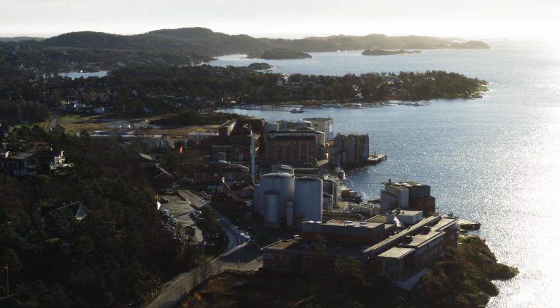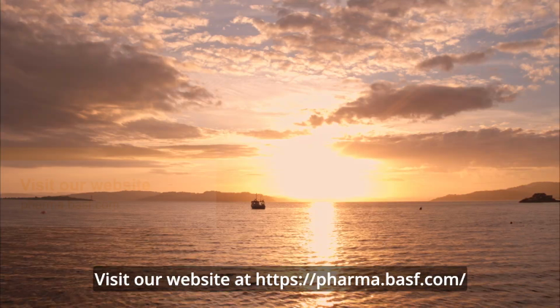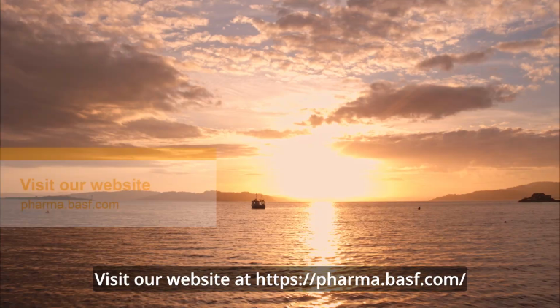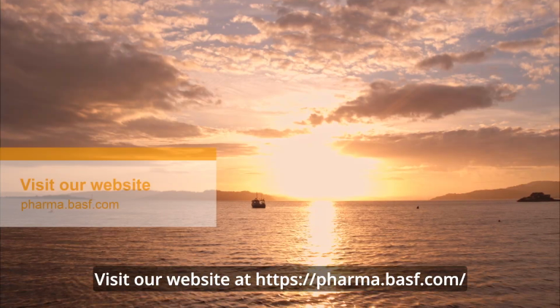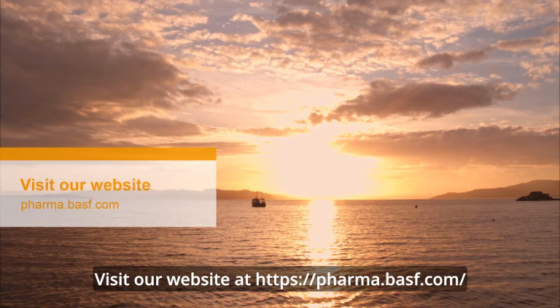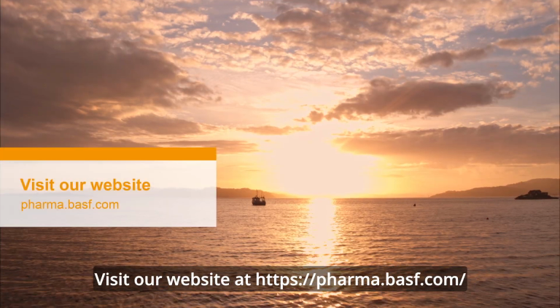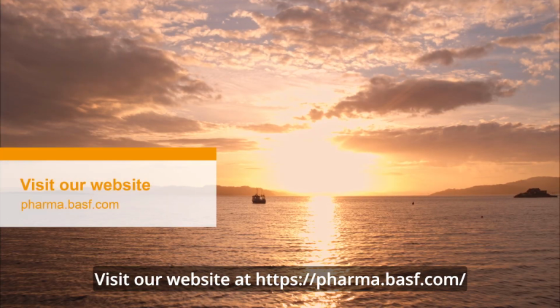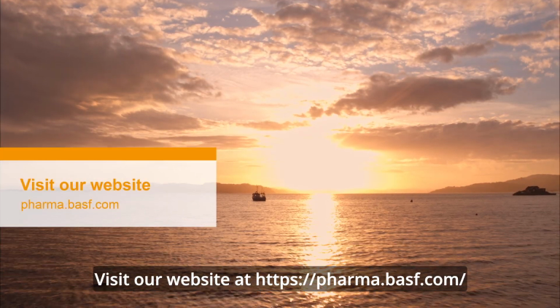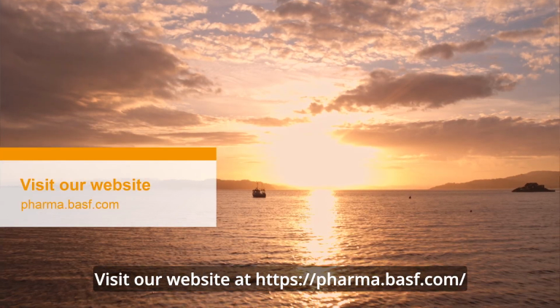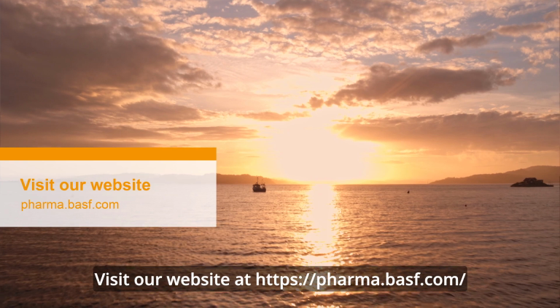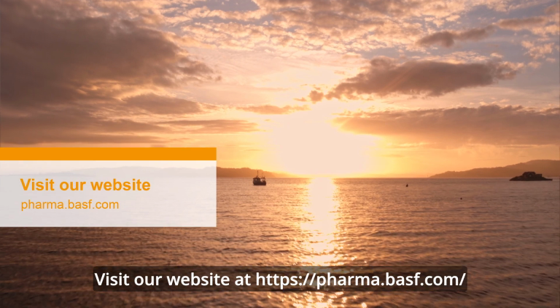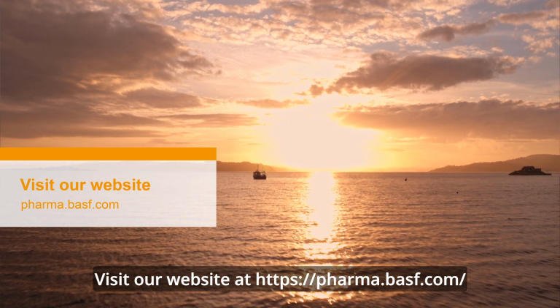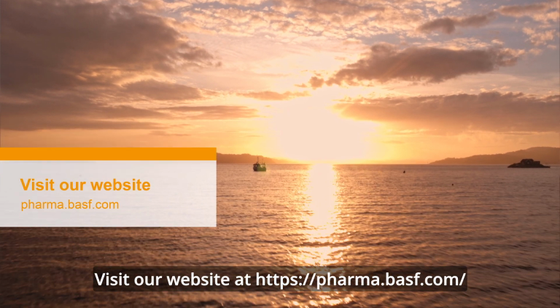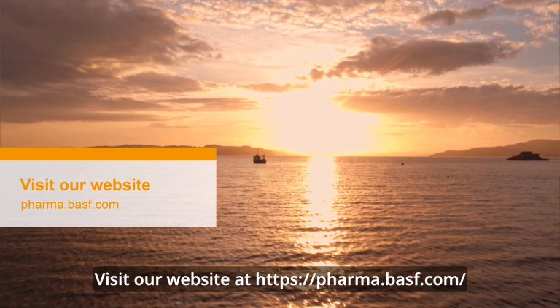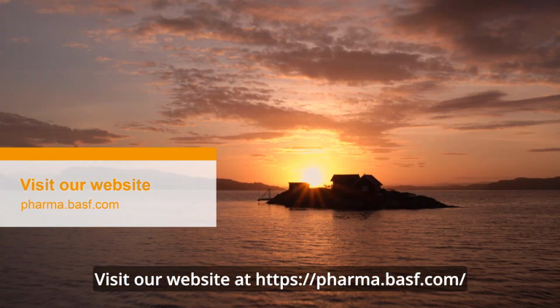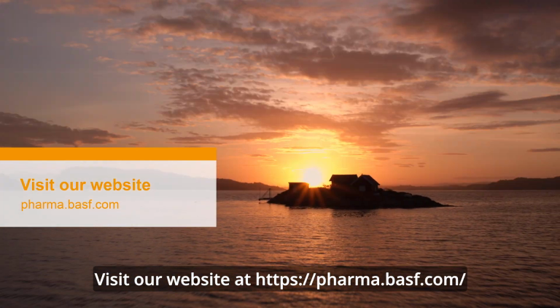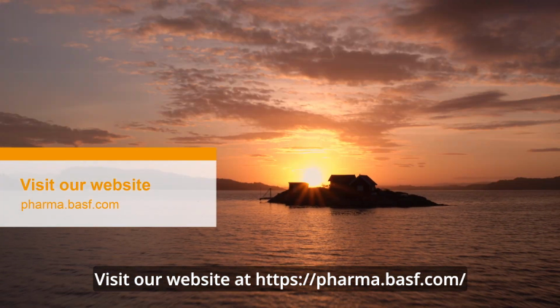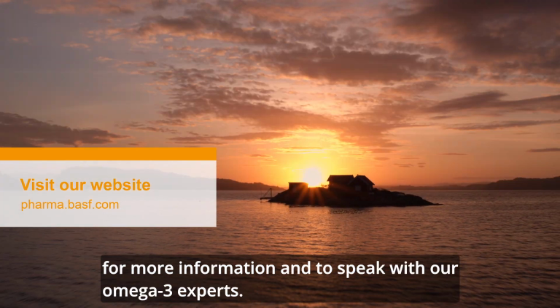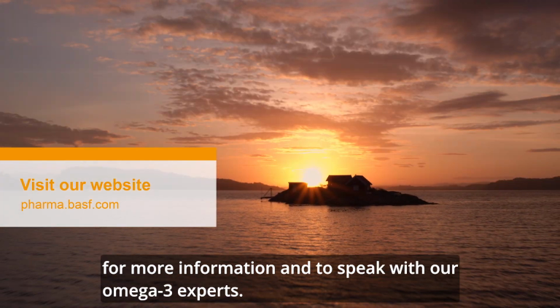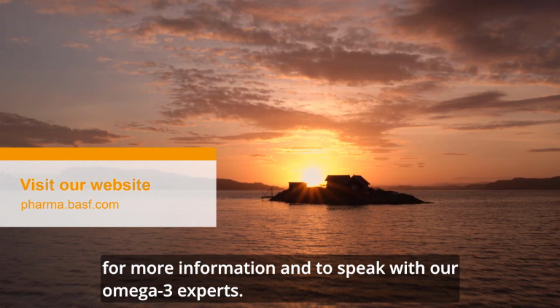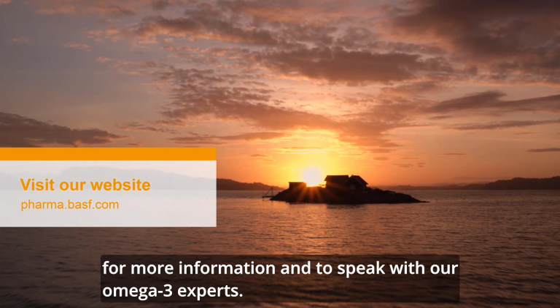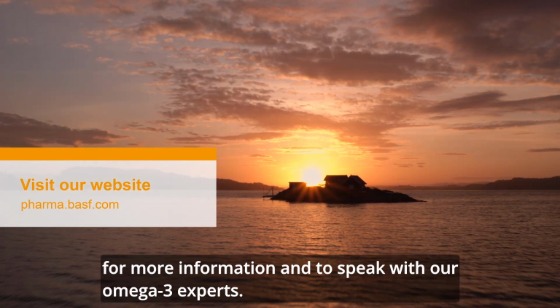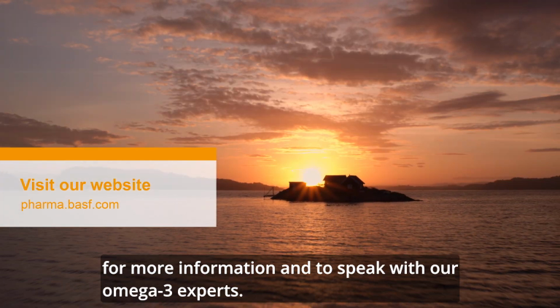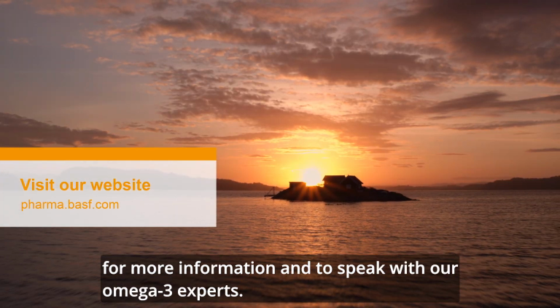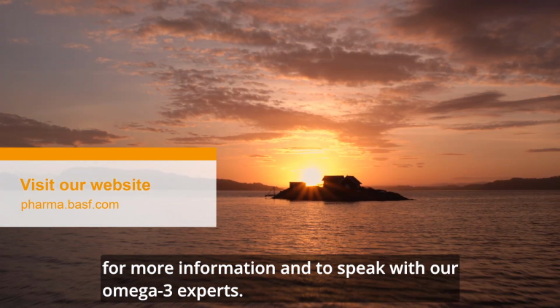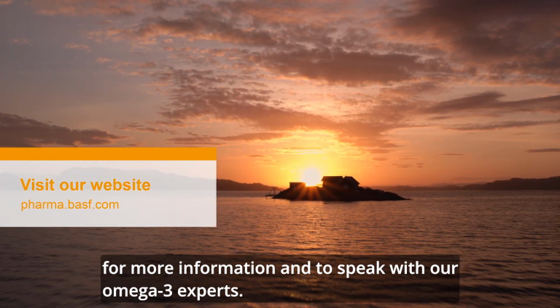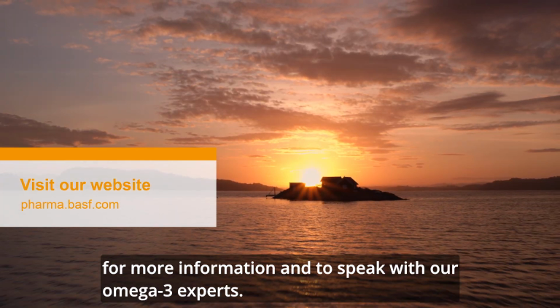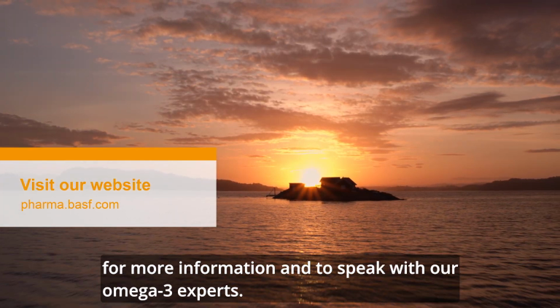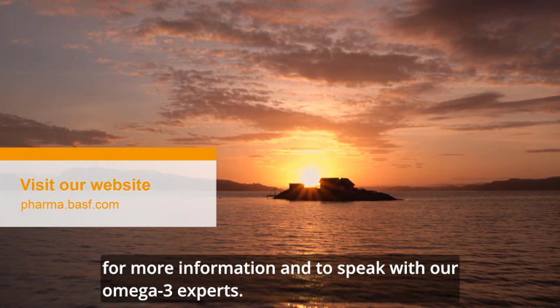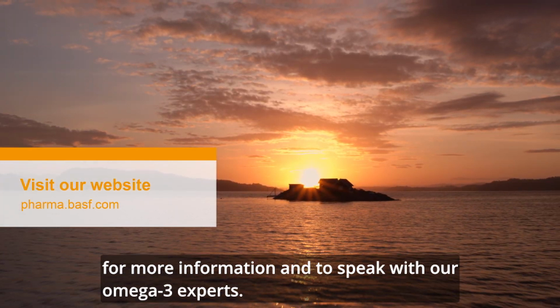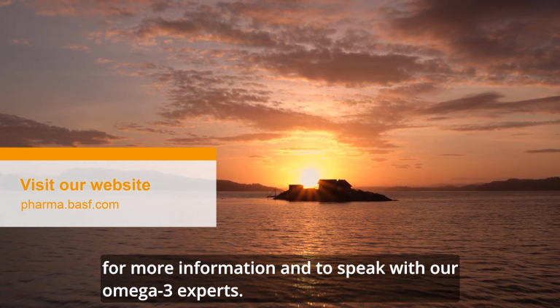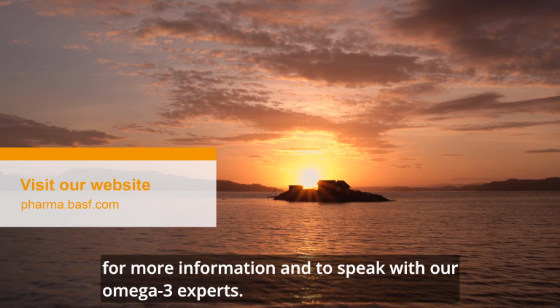Visit our website pharma.basf.com for more information and to speak with our omega-3 experts.